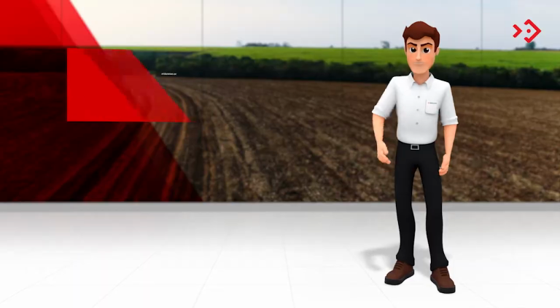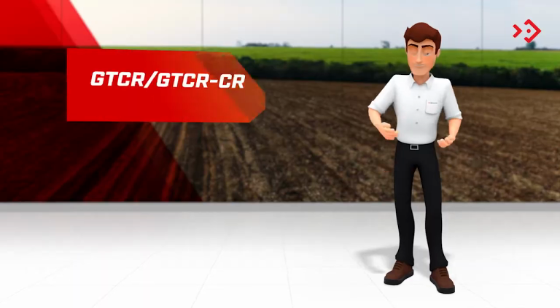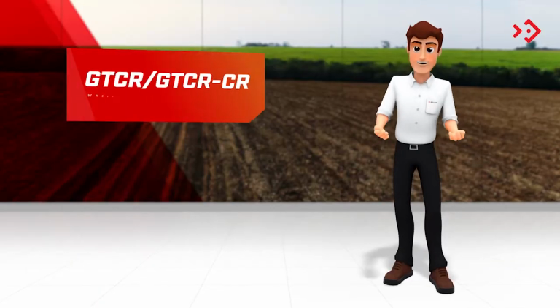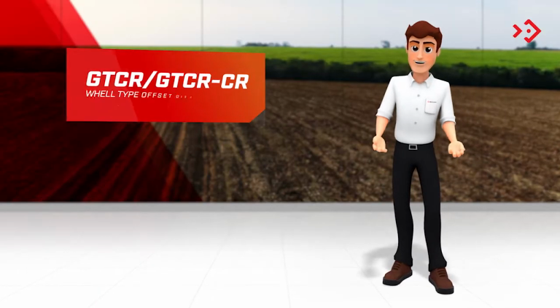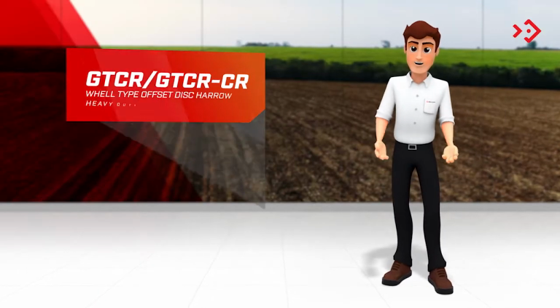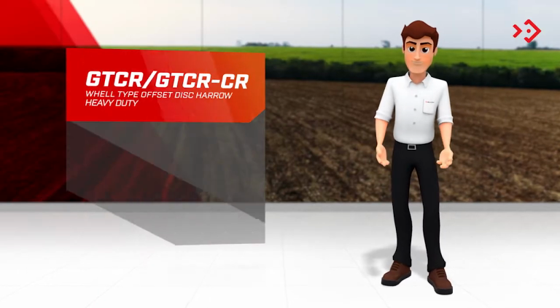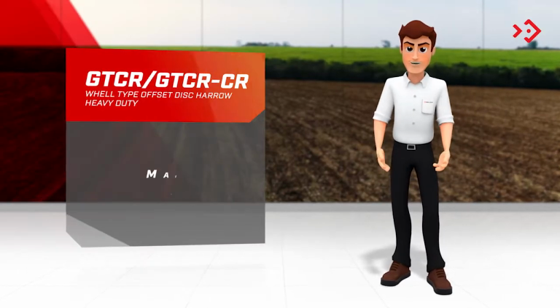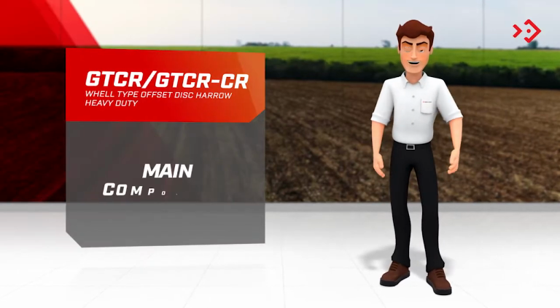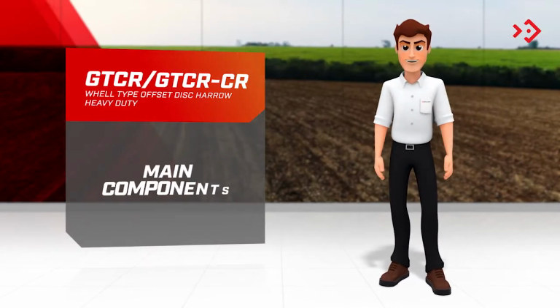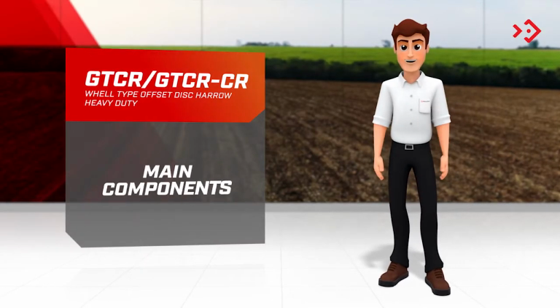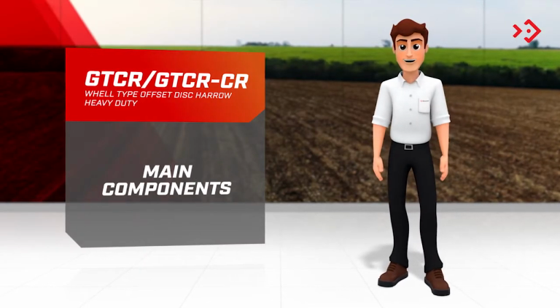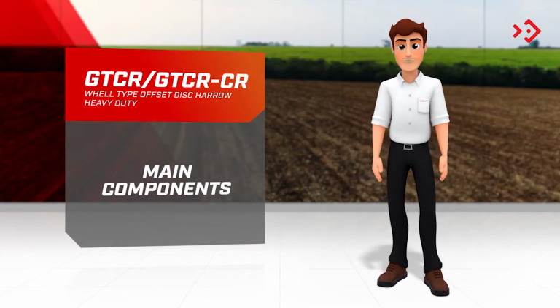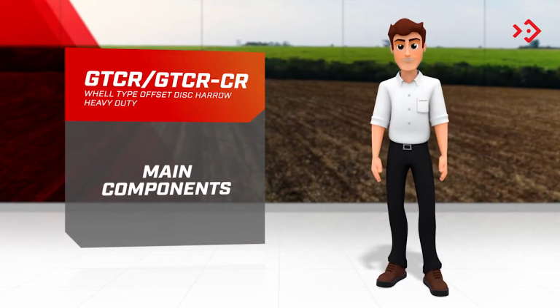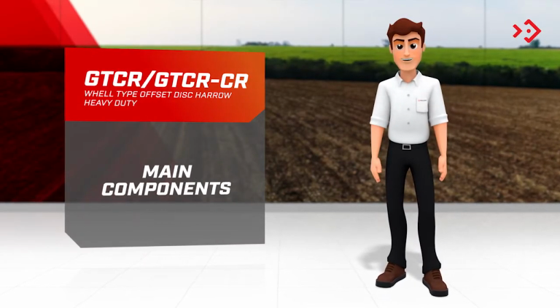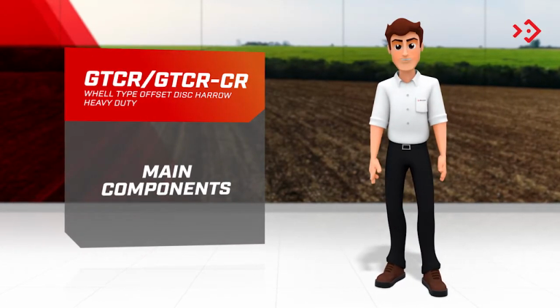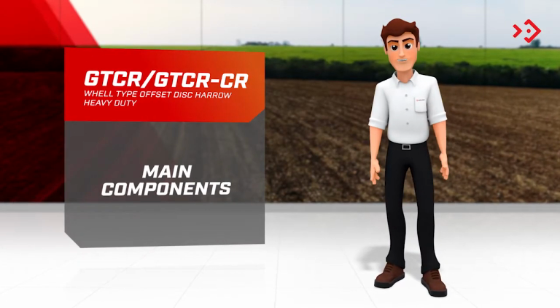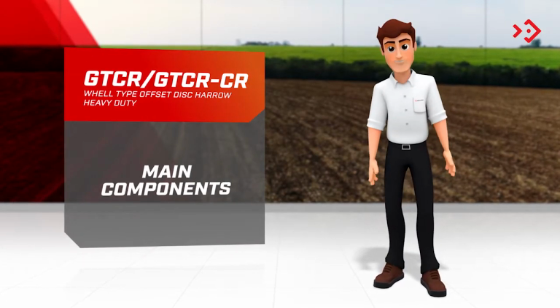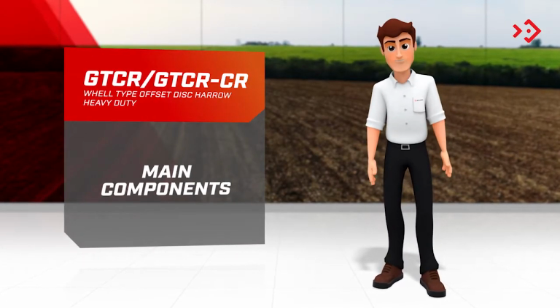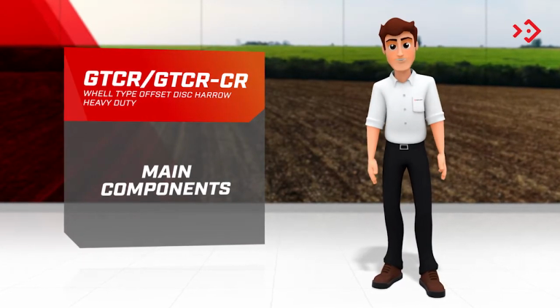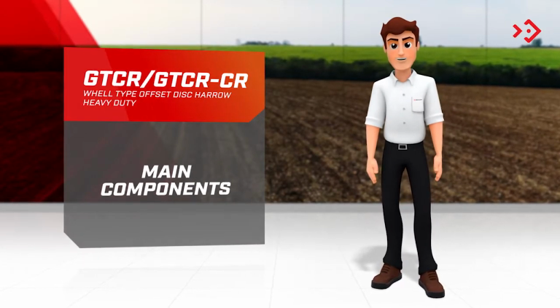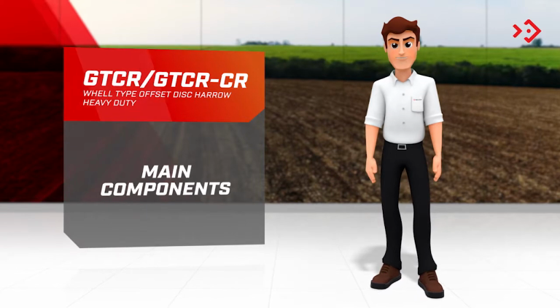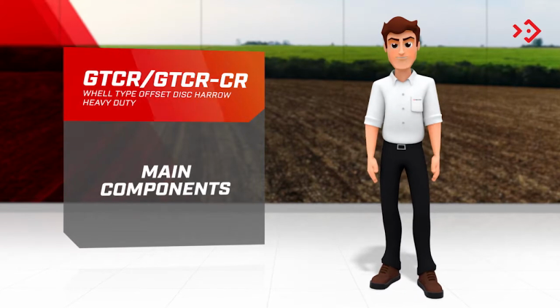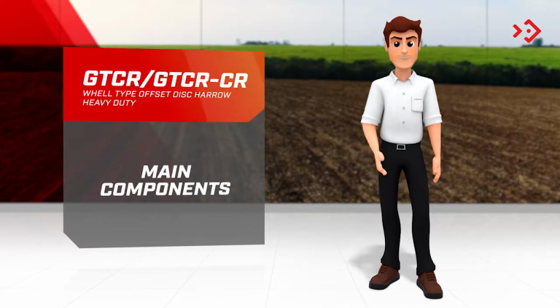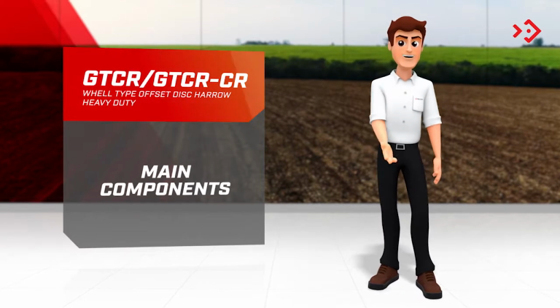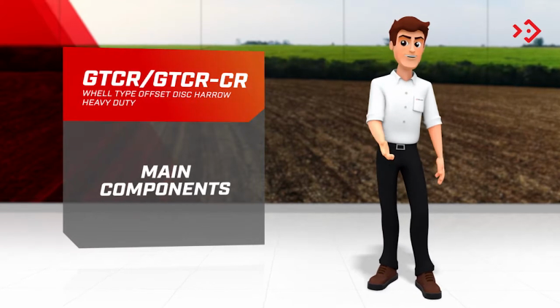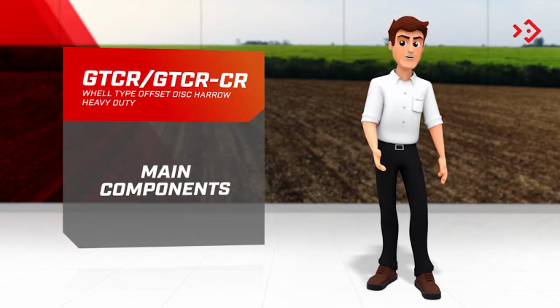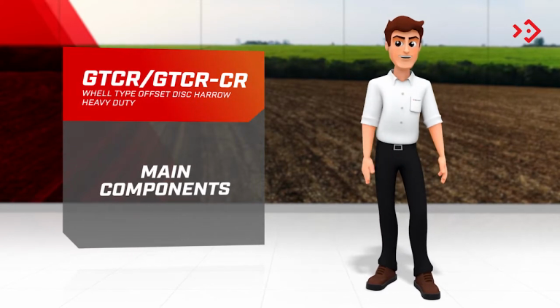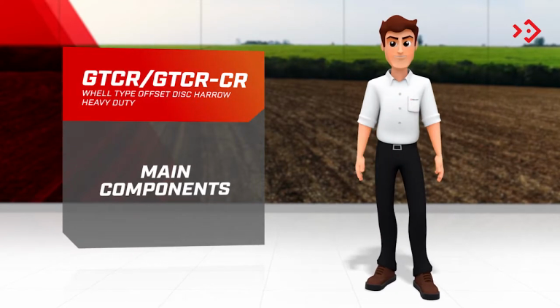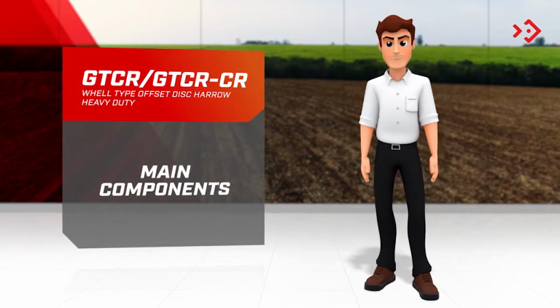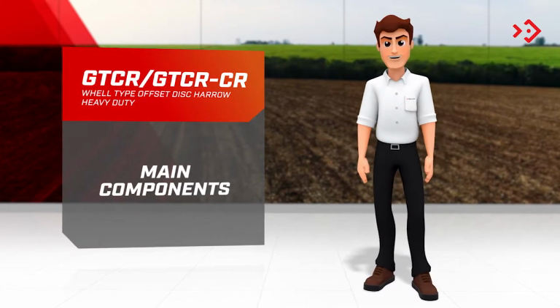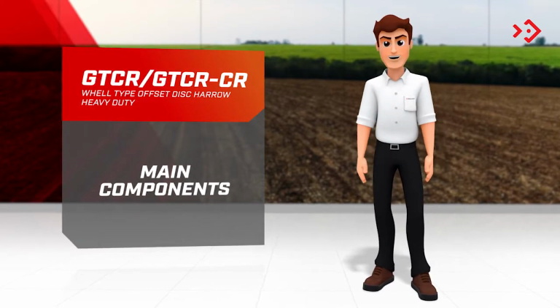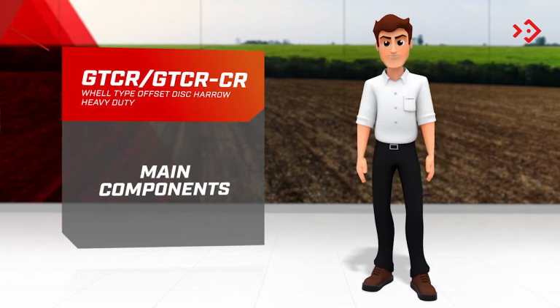To ensure that nothing important is missing from the assembly, I will go over the main components here. Let's check it out.